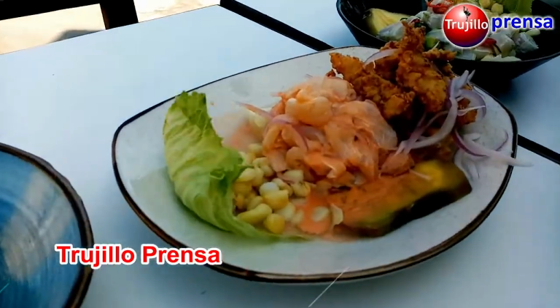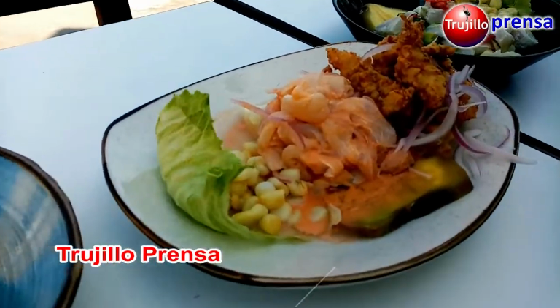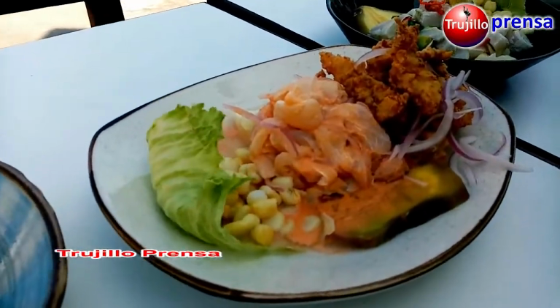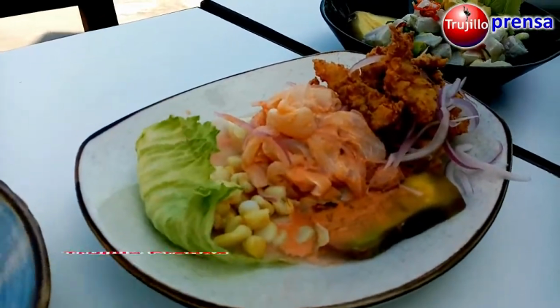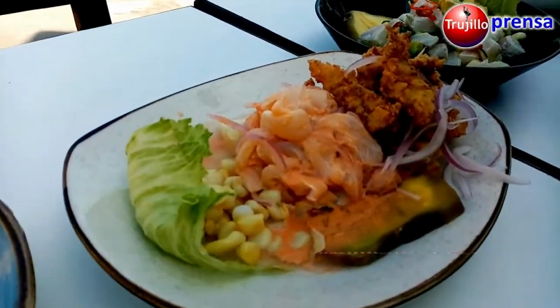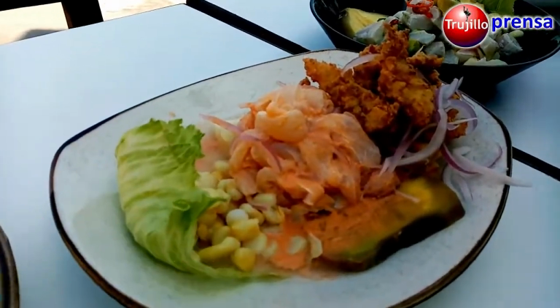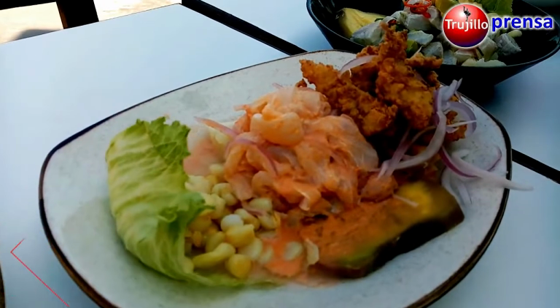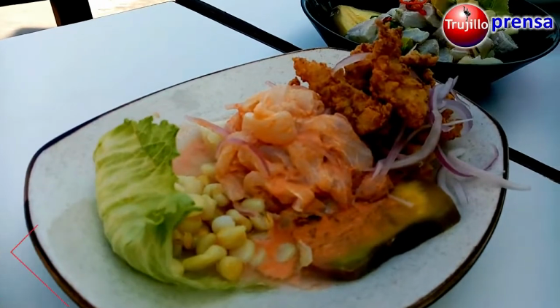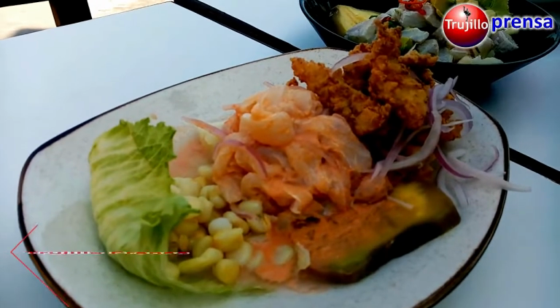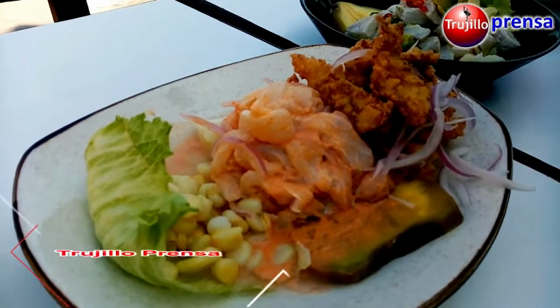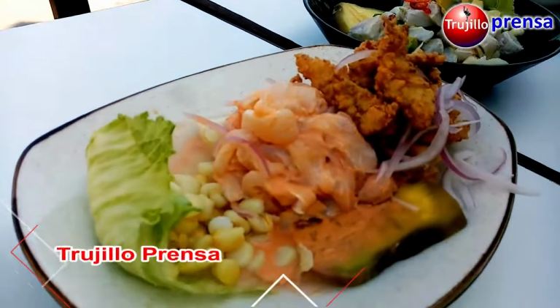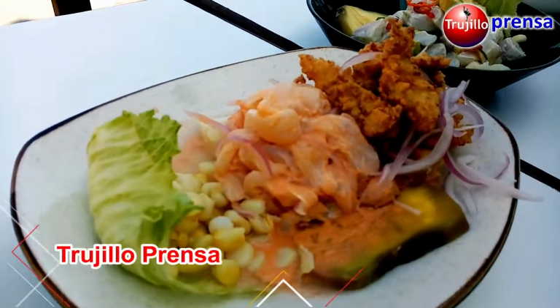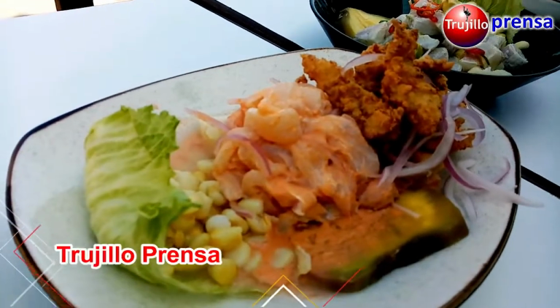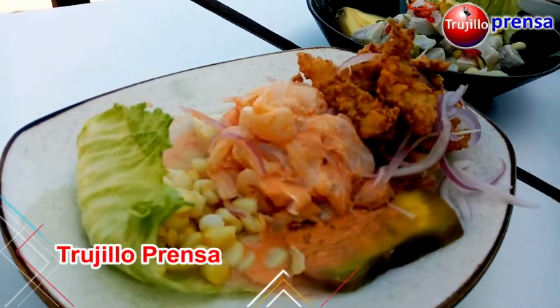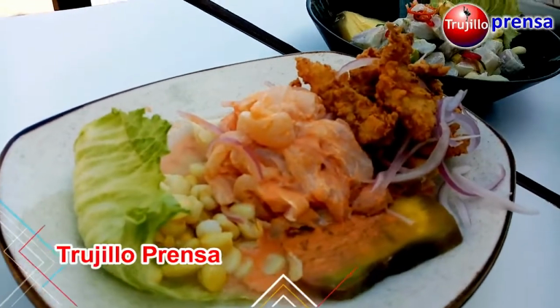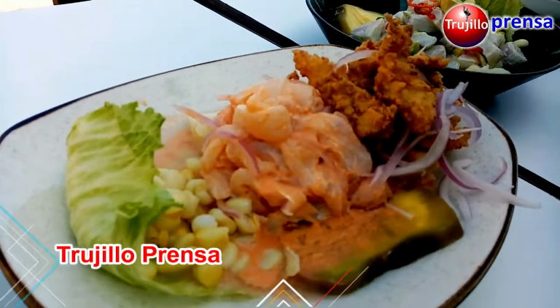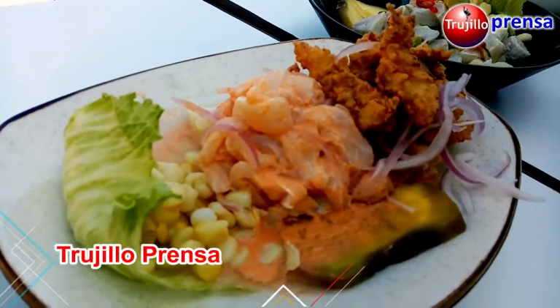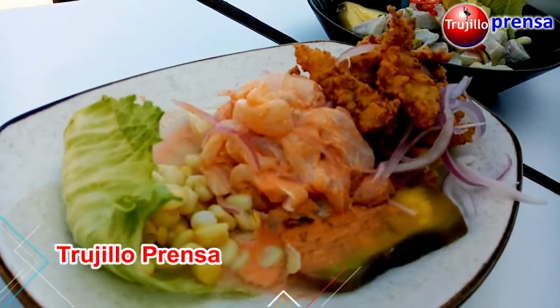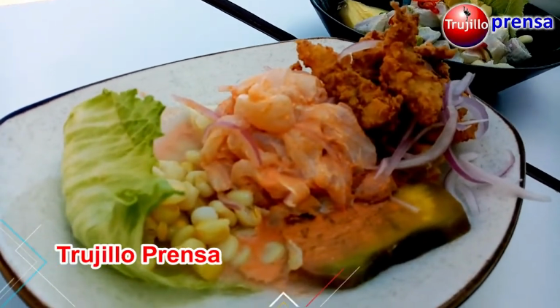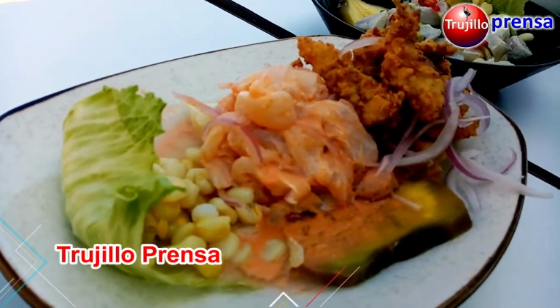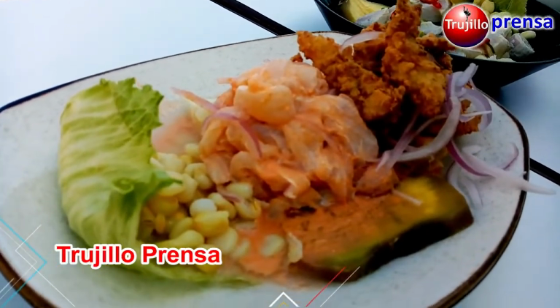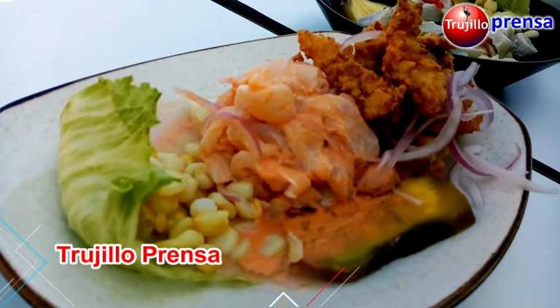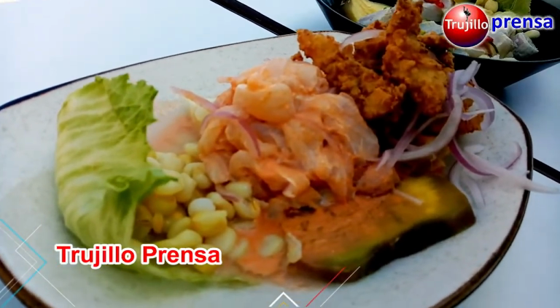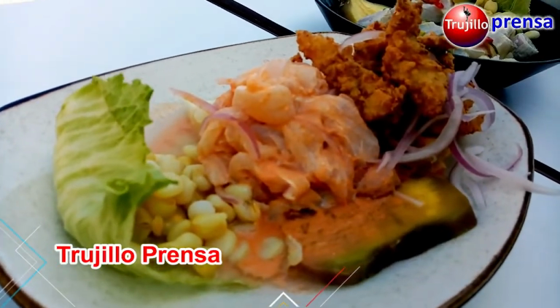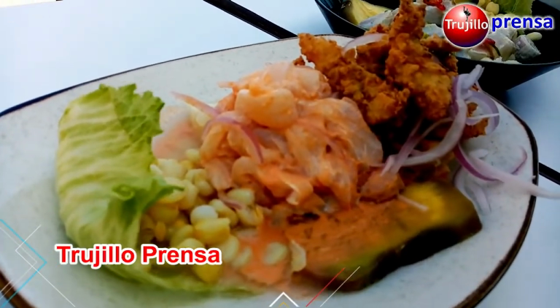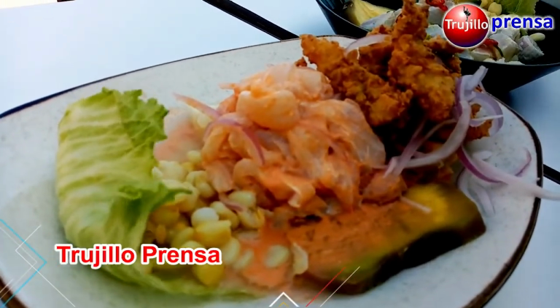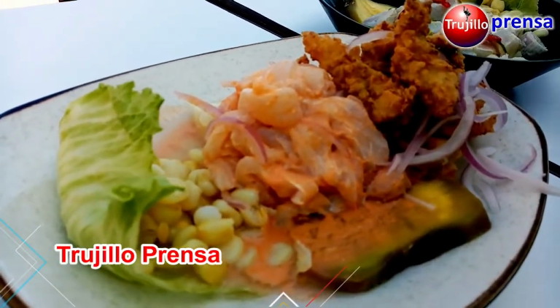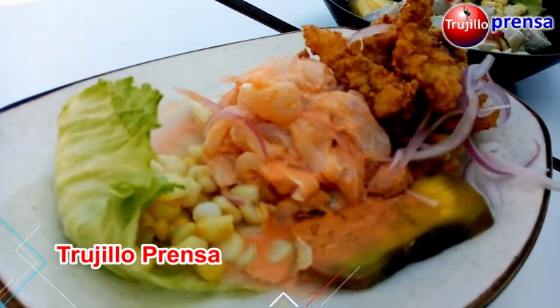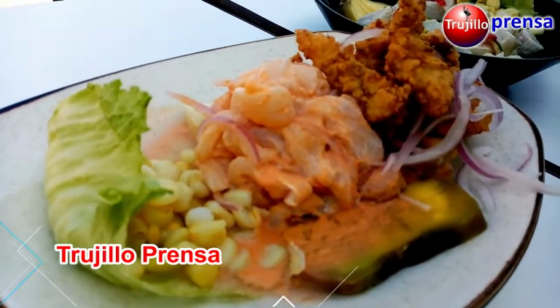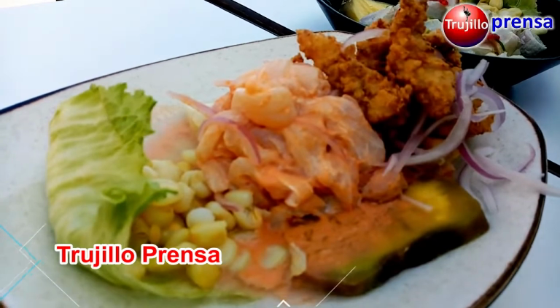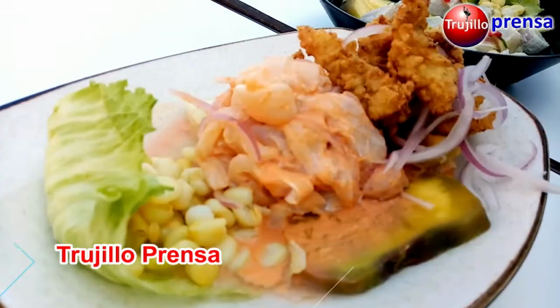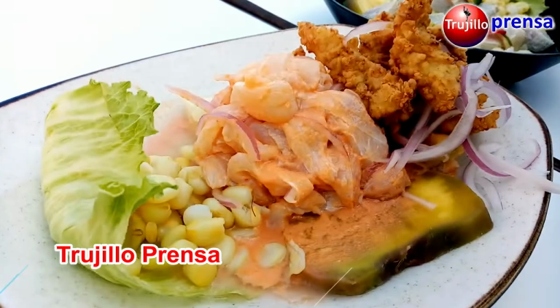The next dish is a ceviche carretillero. The ceviche carretillero is made on a base of ají limo and it also has a chicharrón to the side.